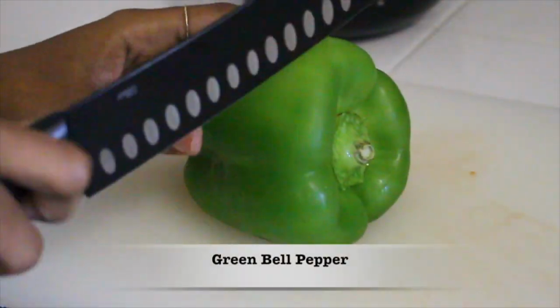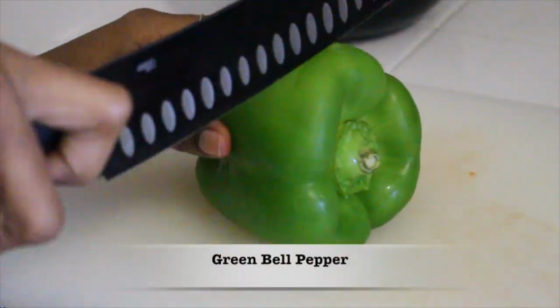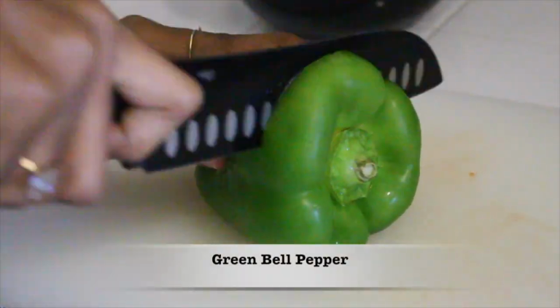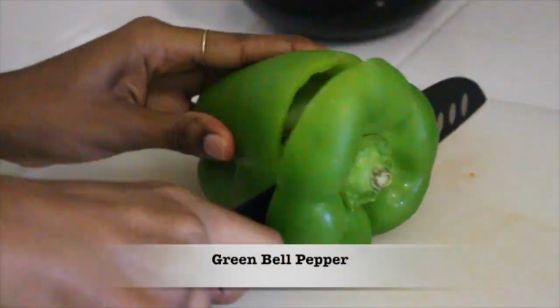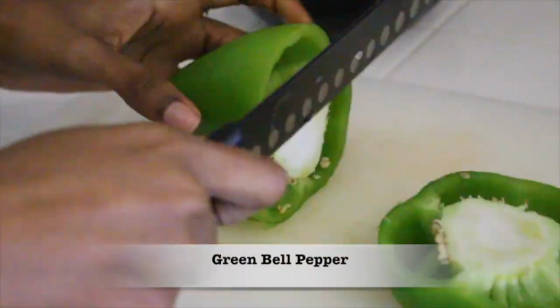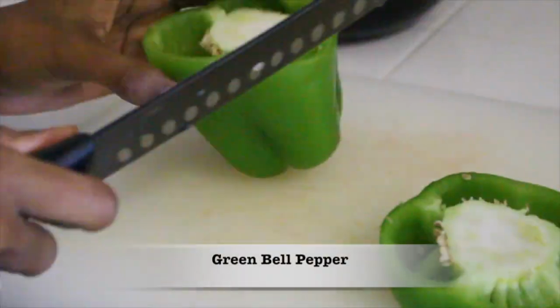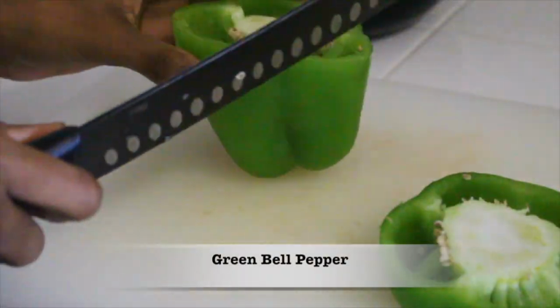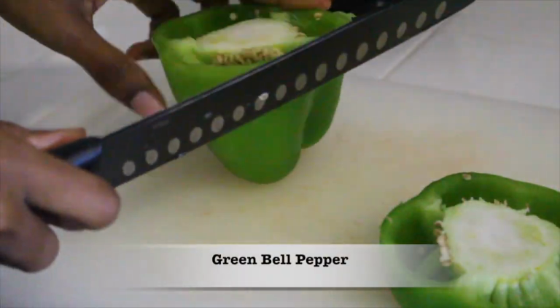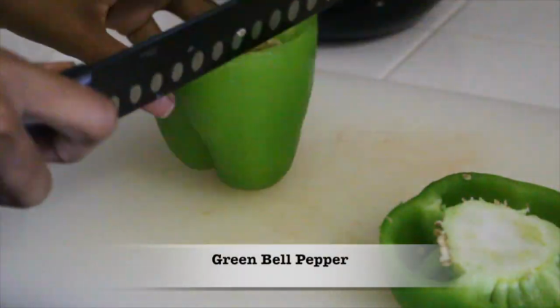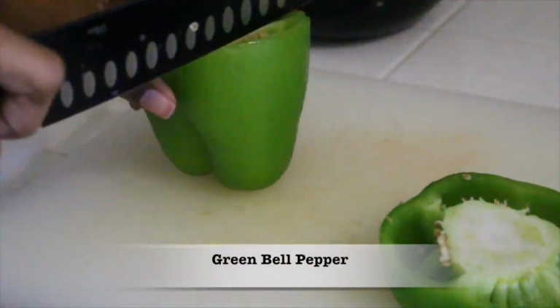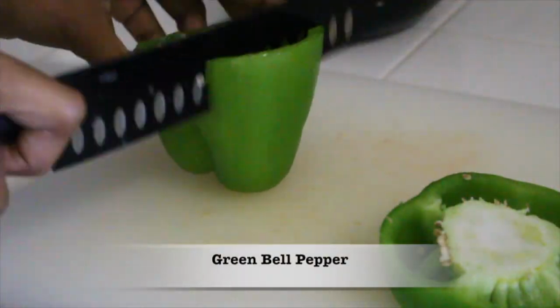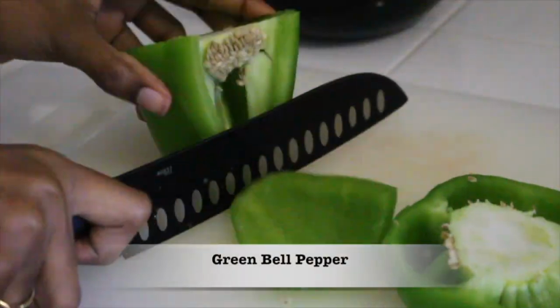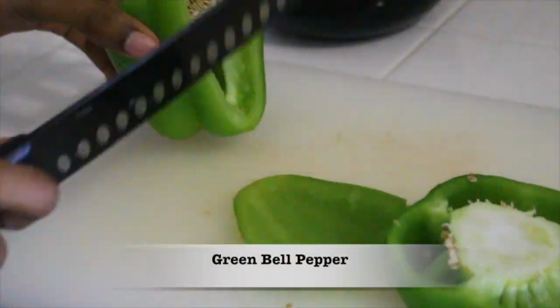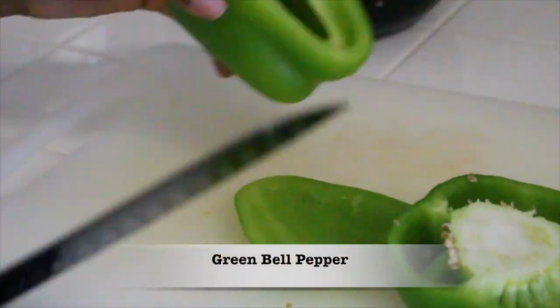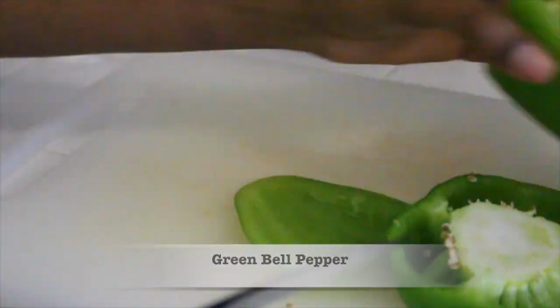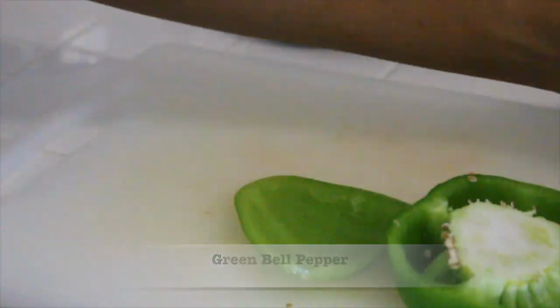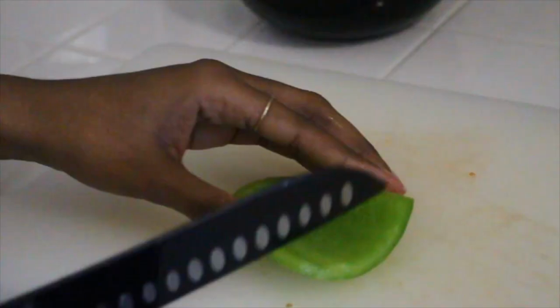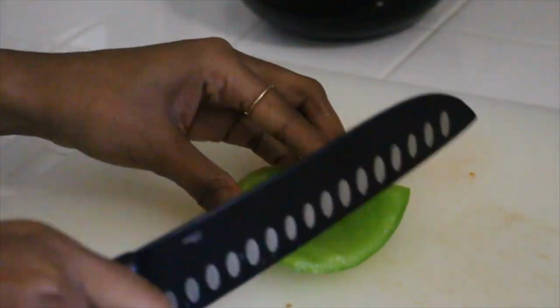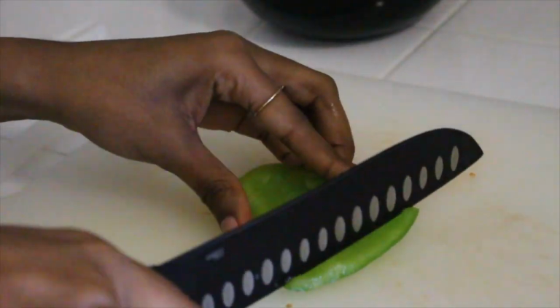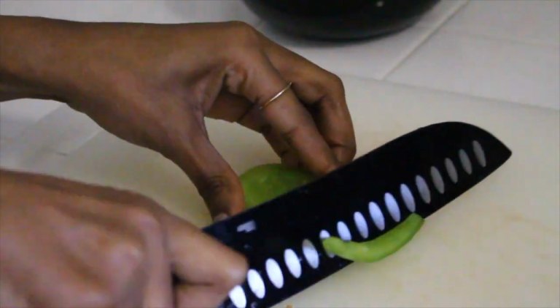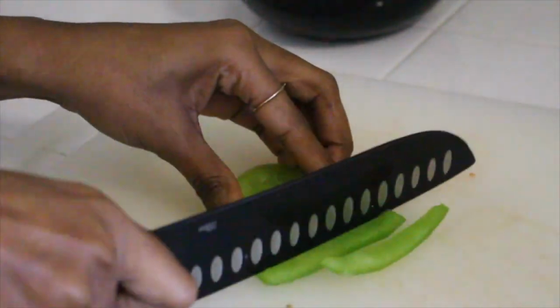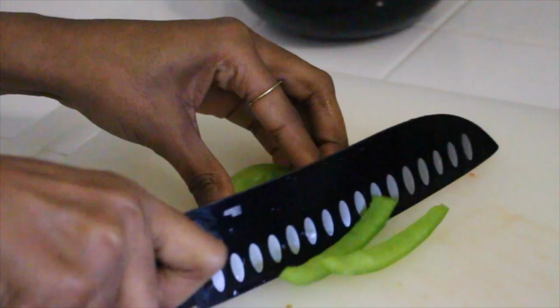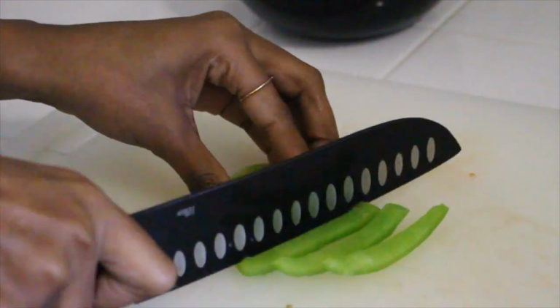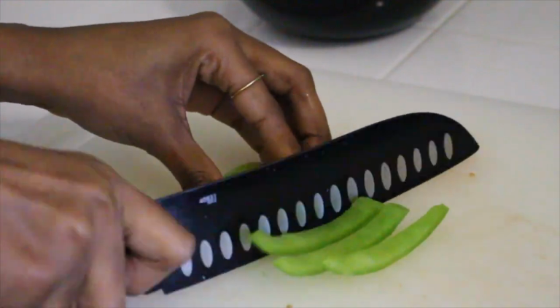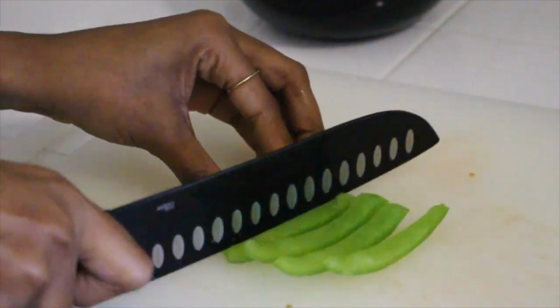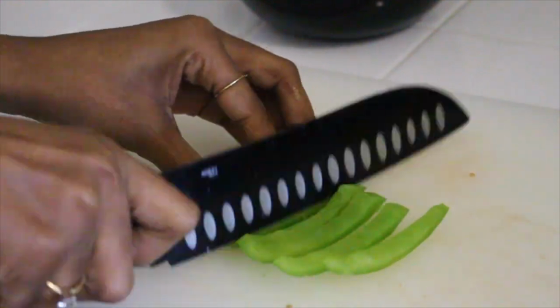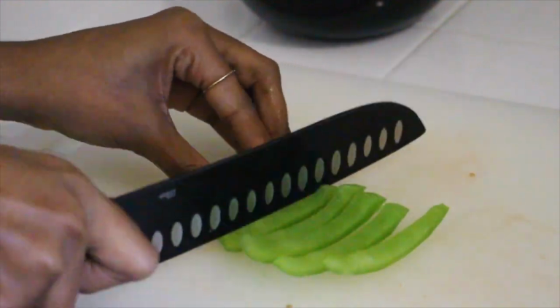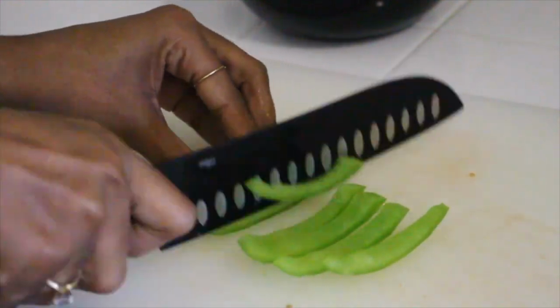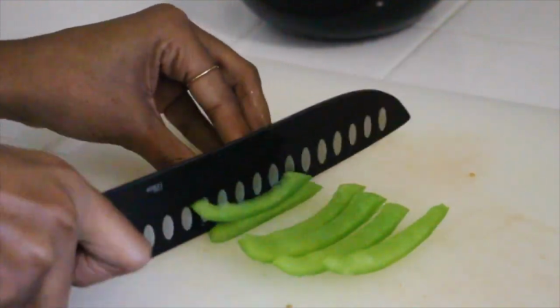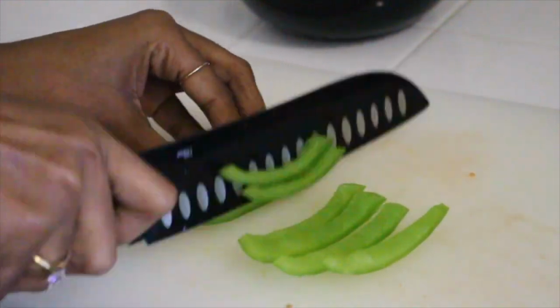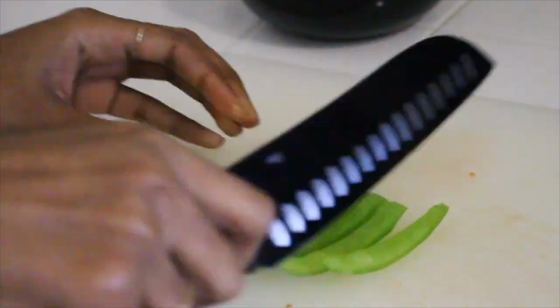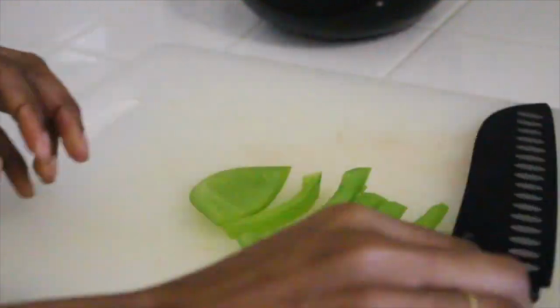Now we're going to take just a small piece of a green bell pepper and cut it into small pieces.